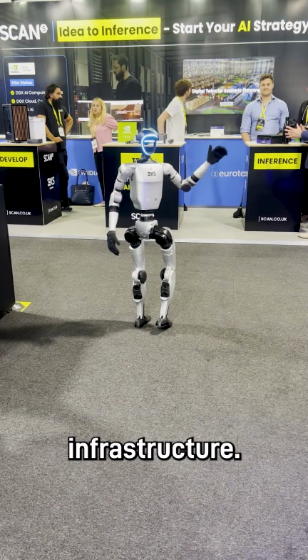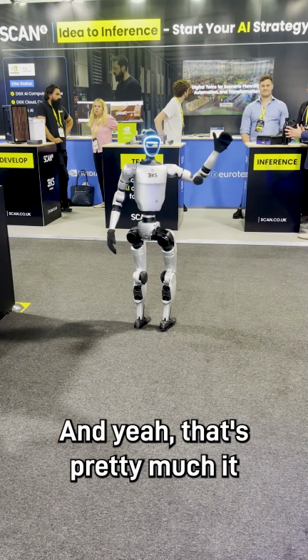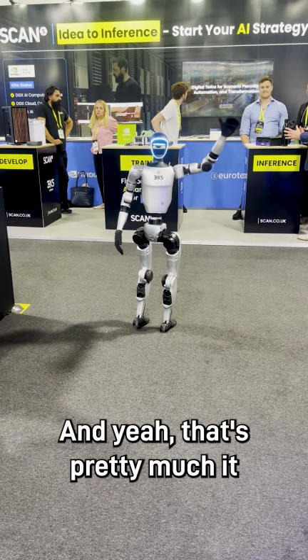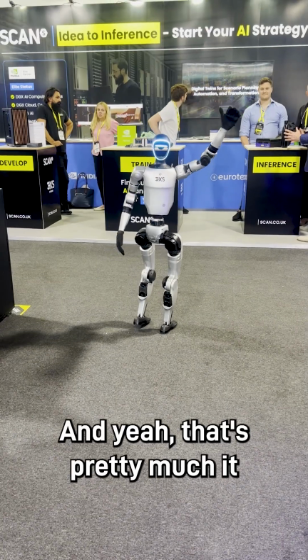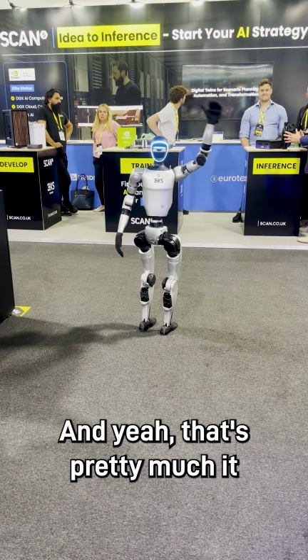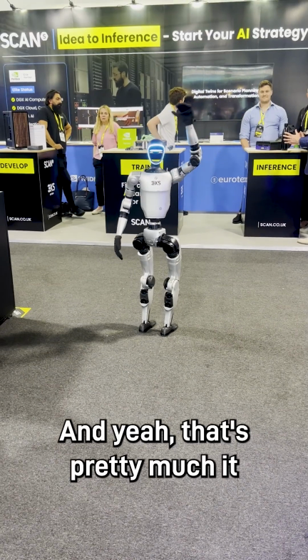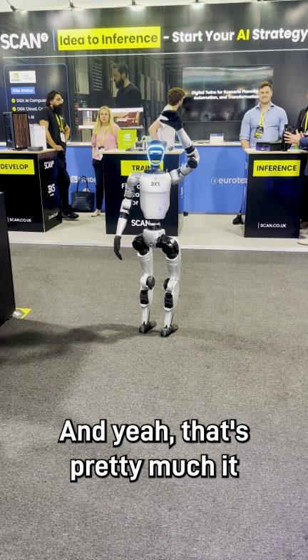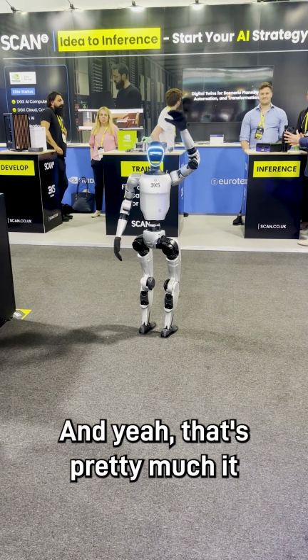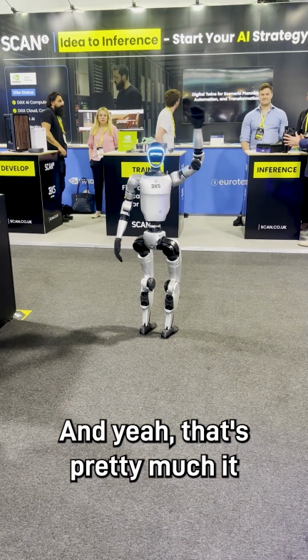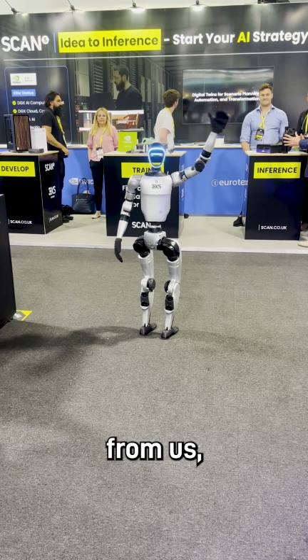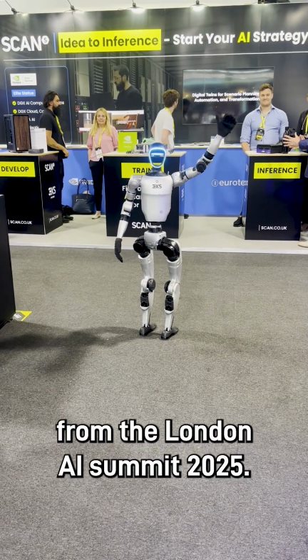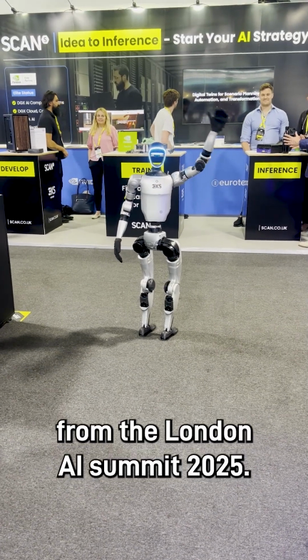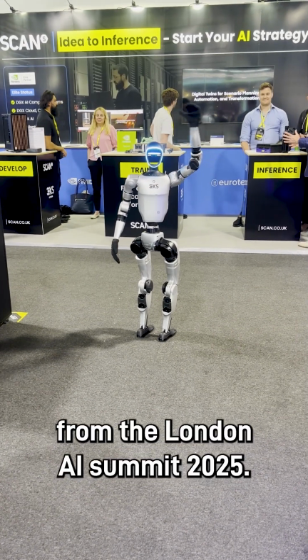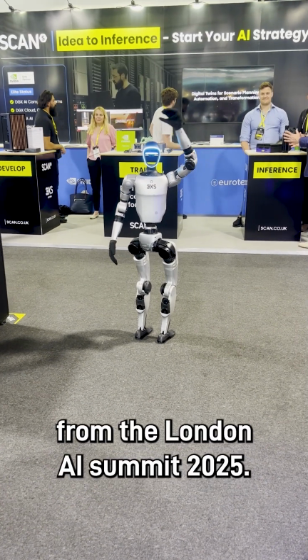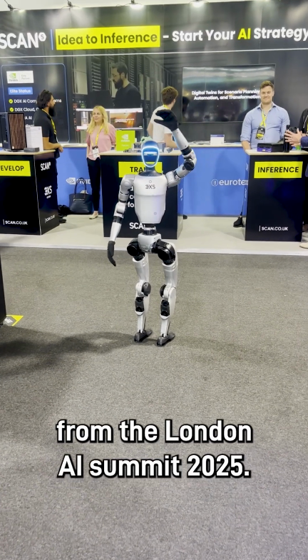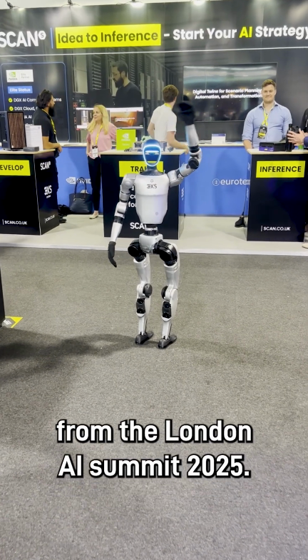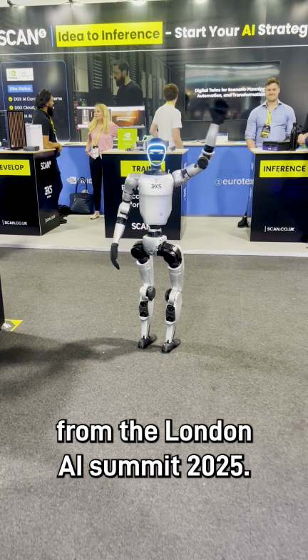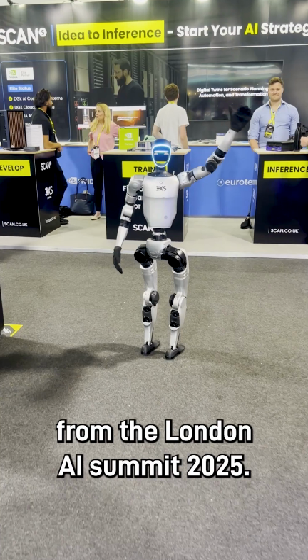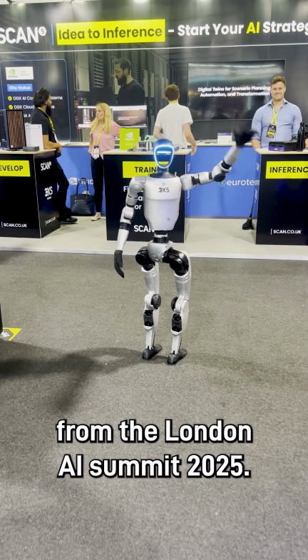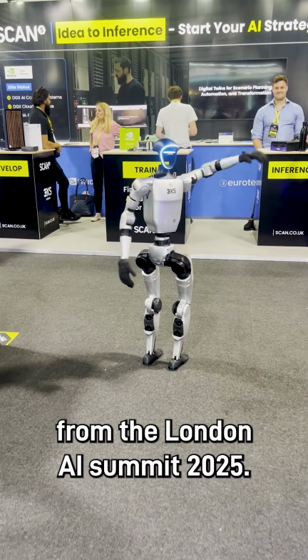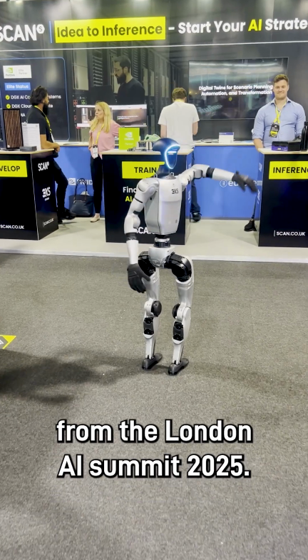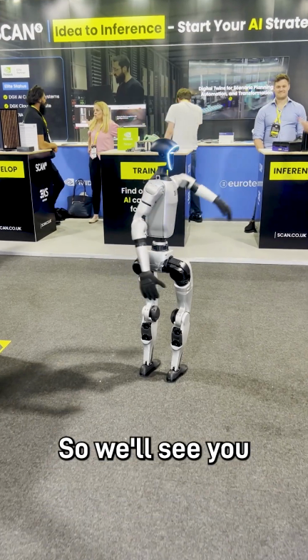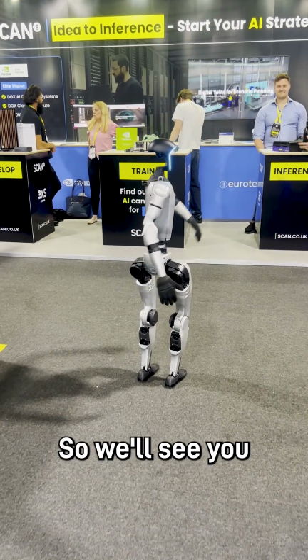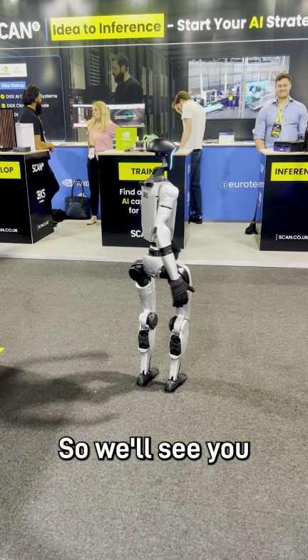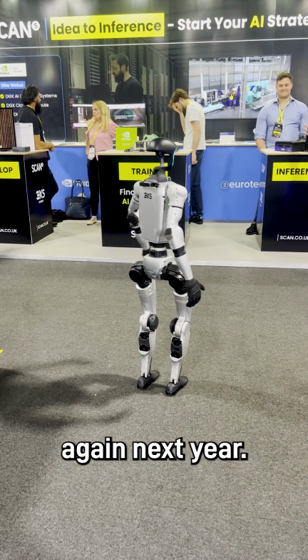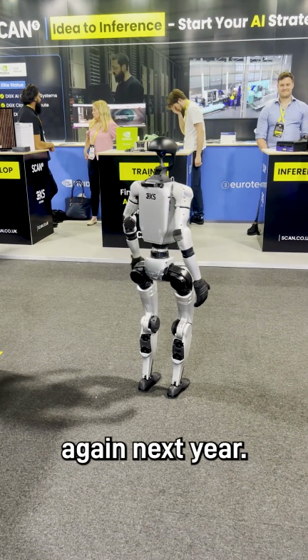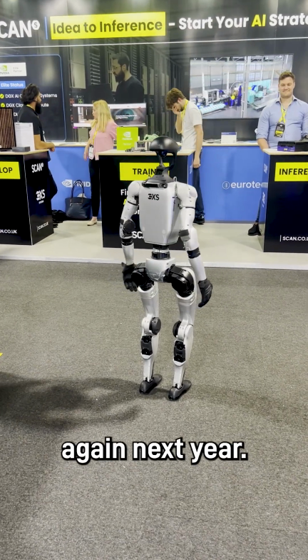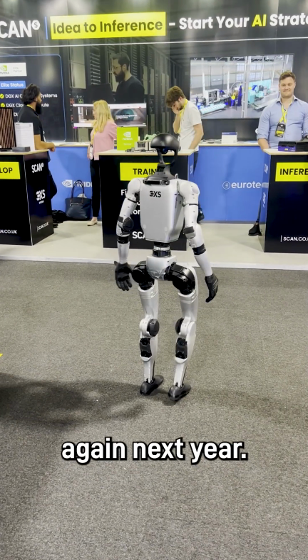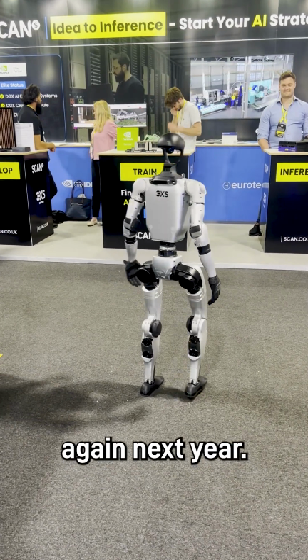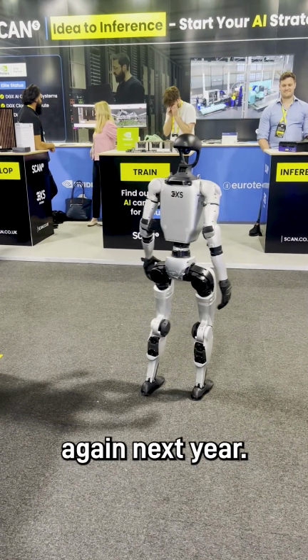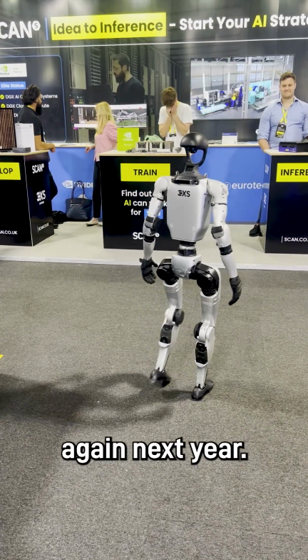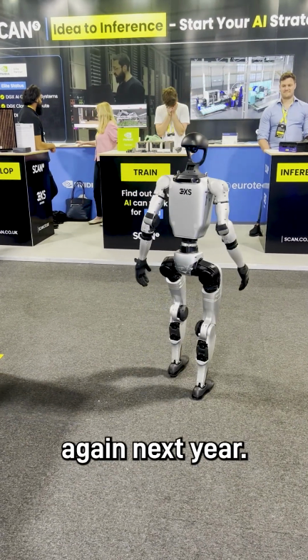And yeah, that's pretty much it from us from the London AI Summit 2025. We'll see you again next year.